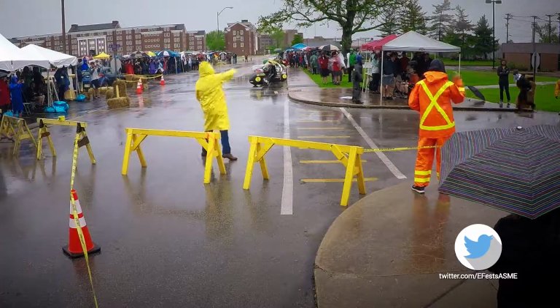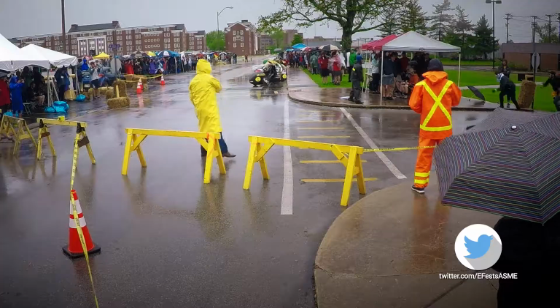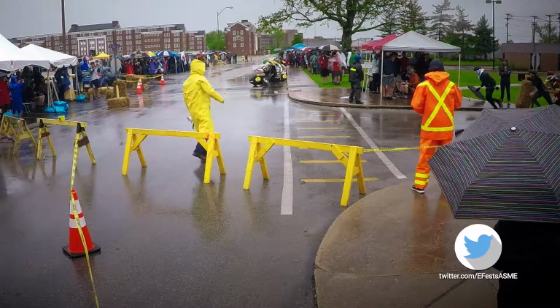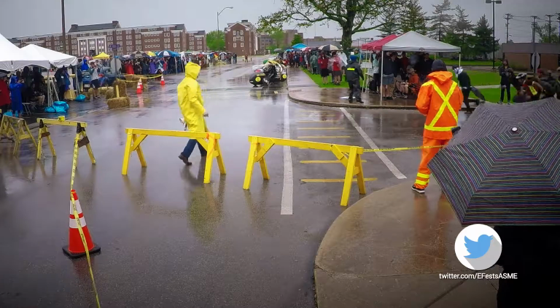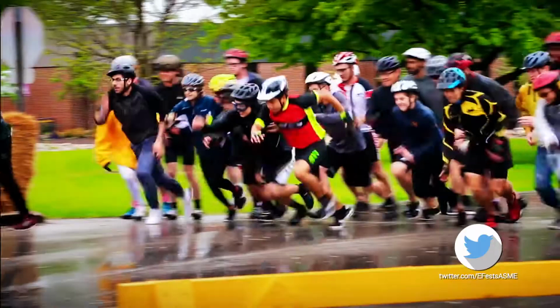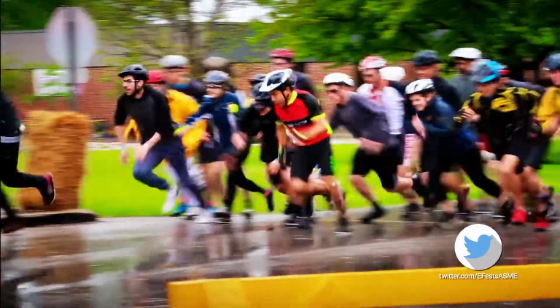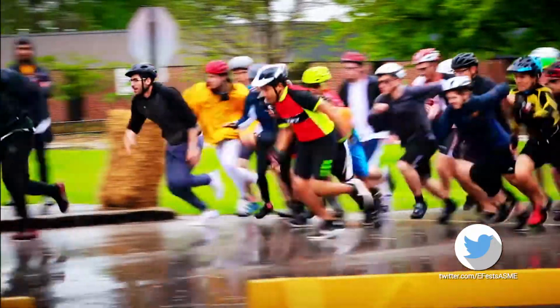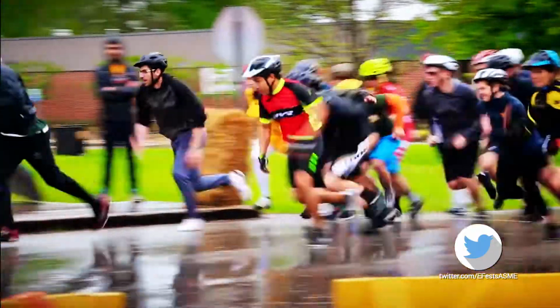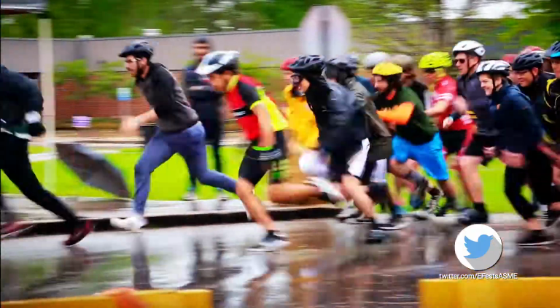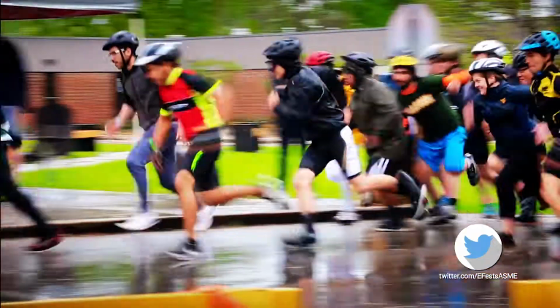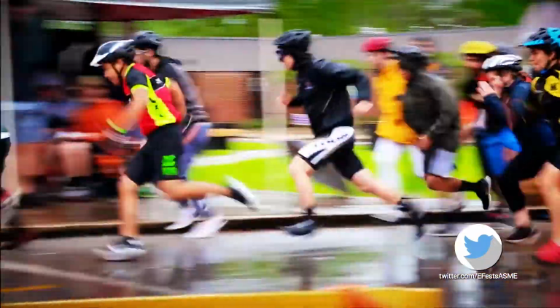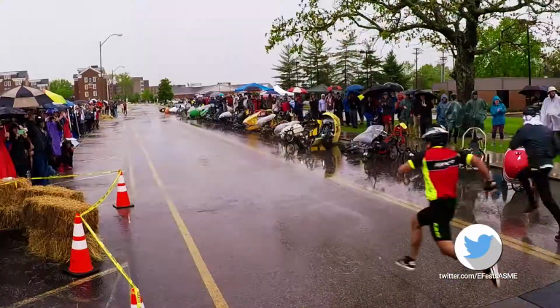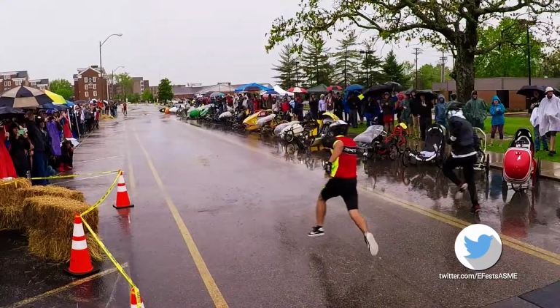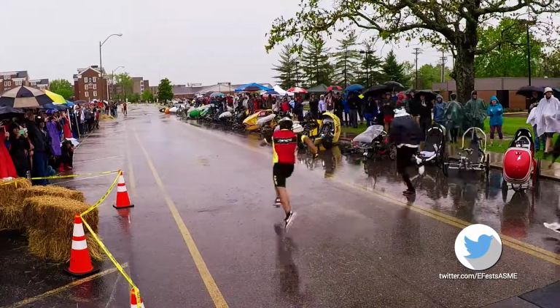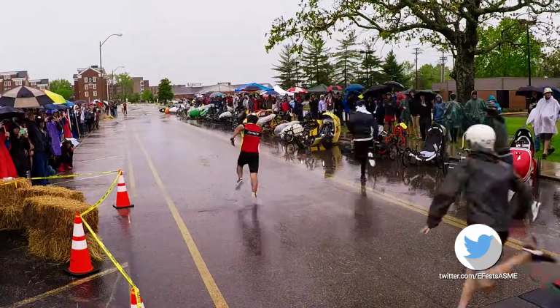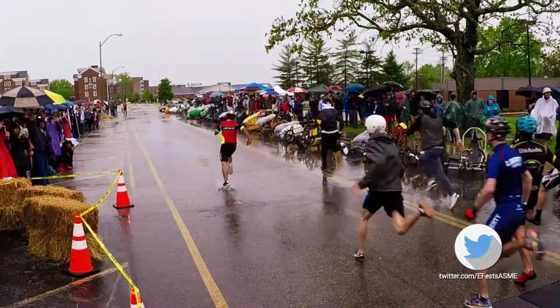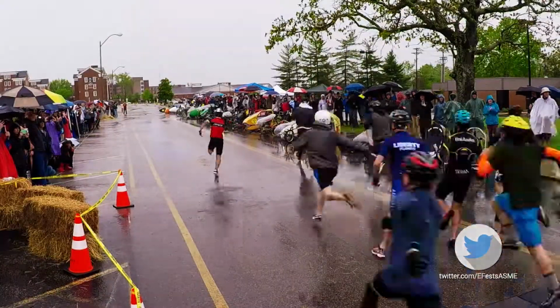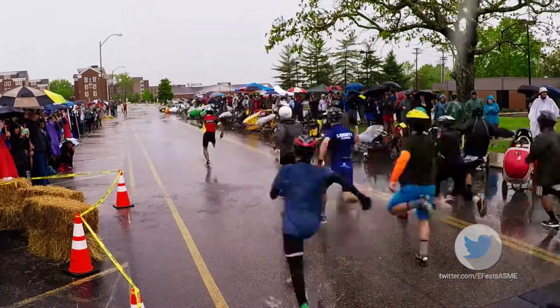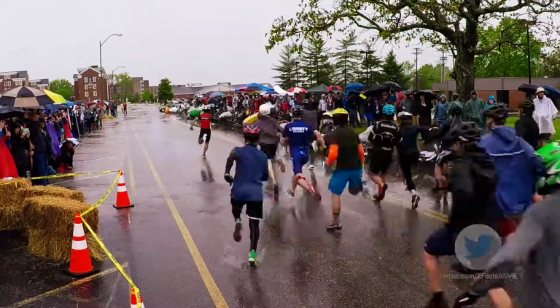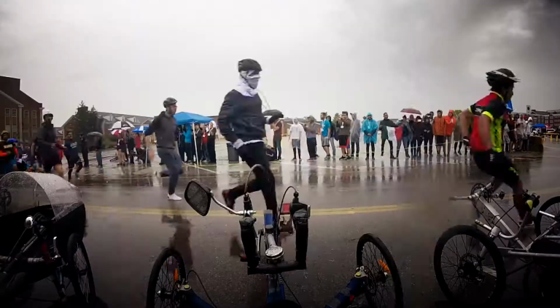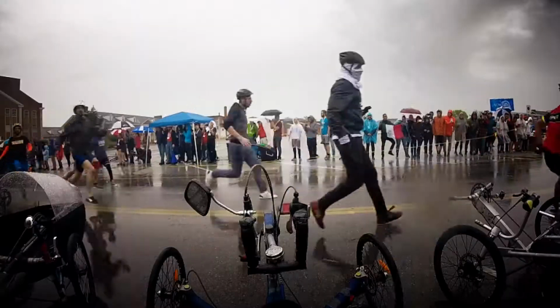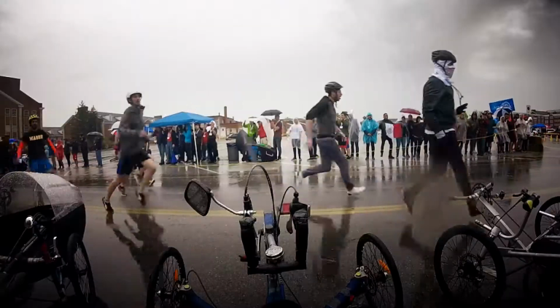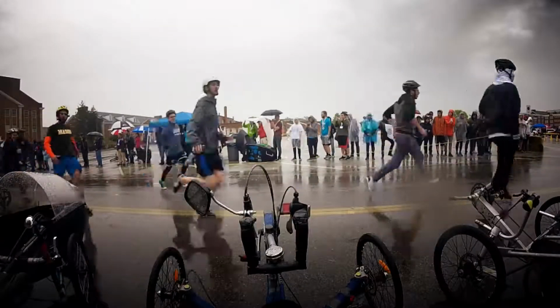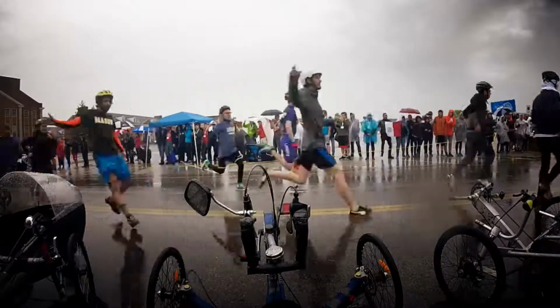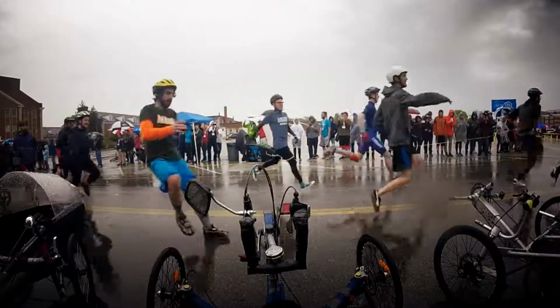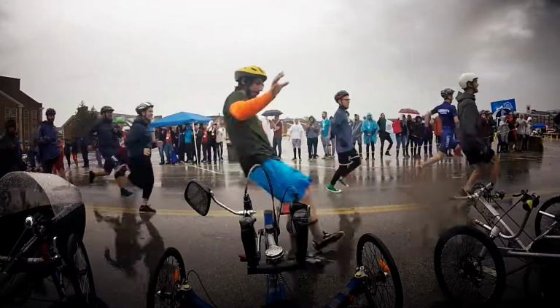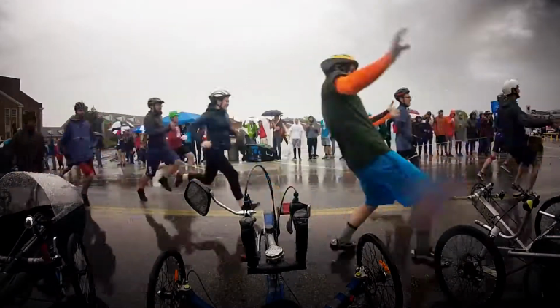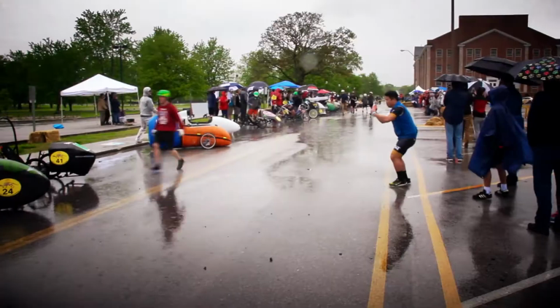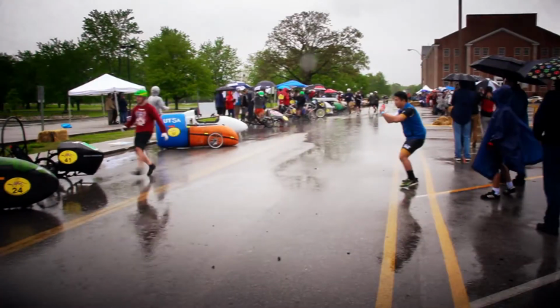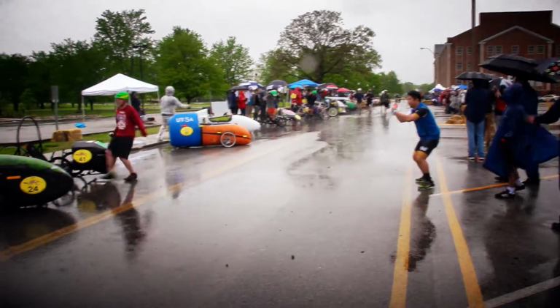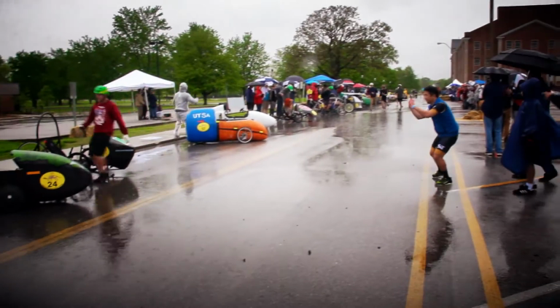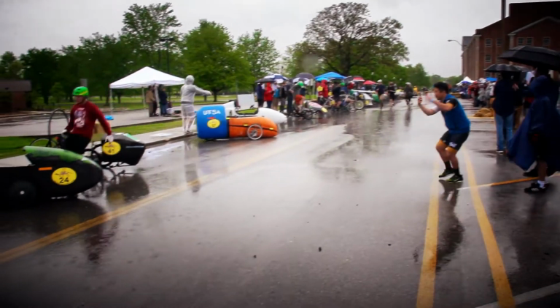And they're off. Vehicles are lined up in order of how they performed in the speed challenge, with South Dakota taking the first position.